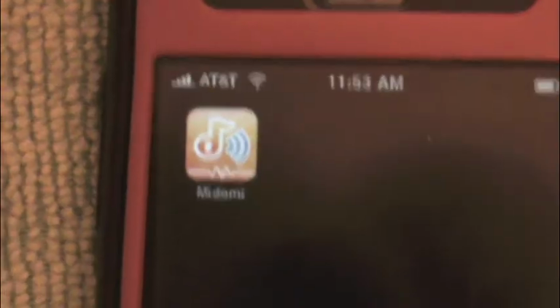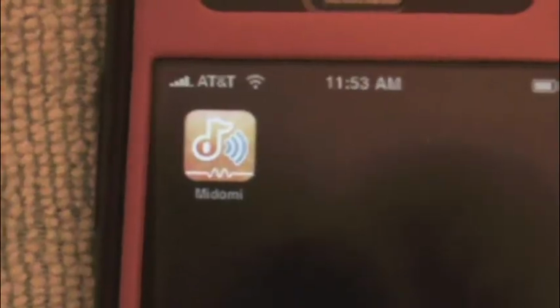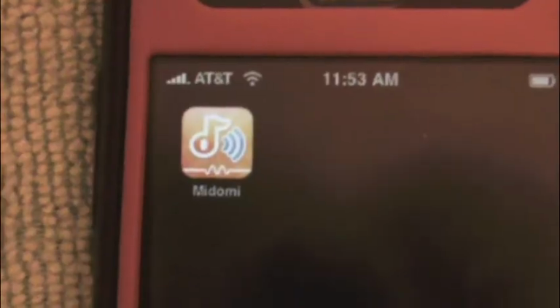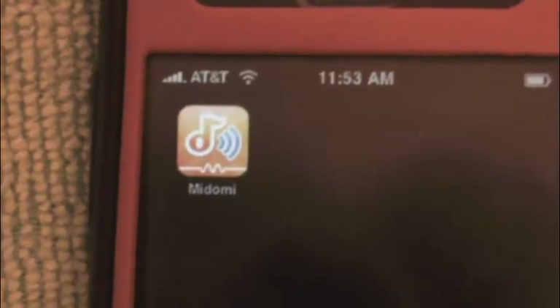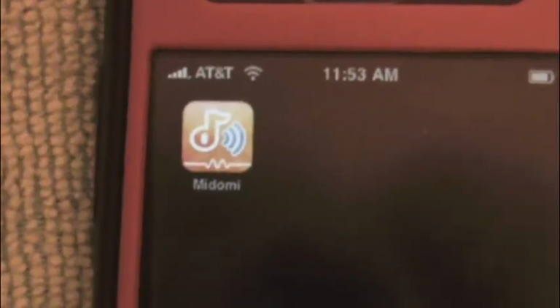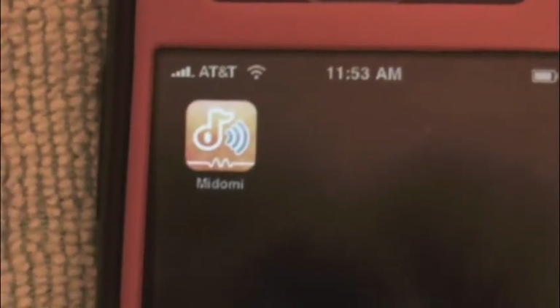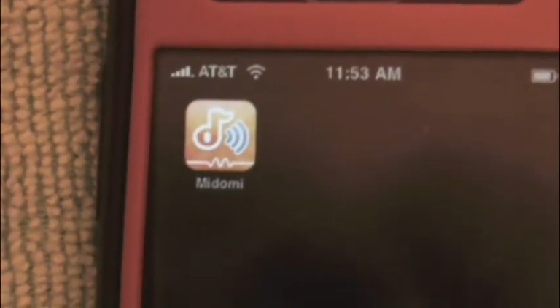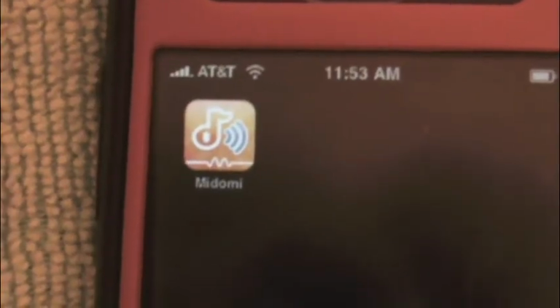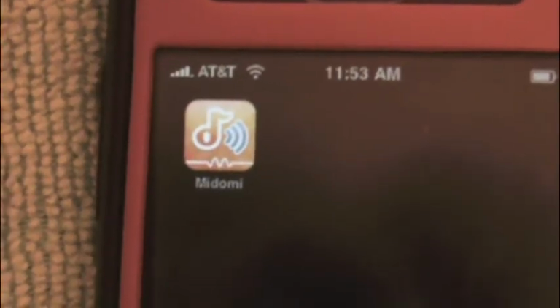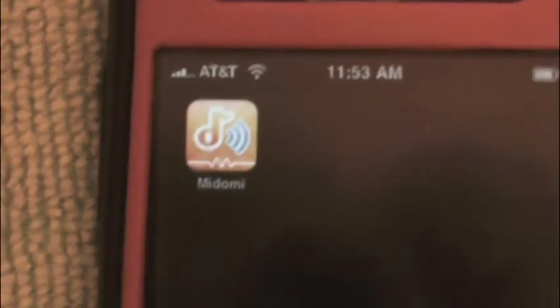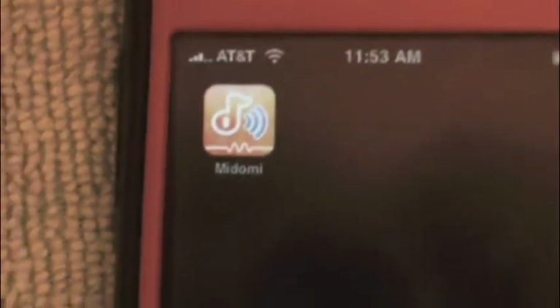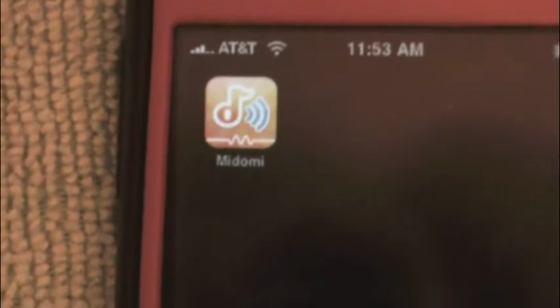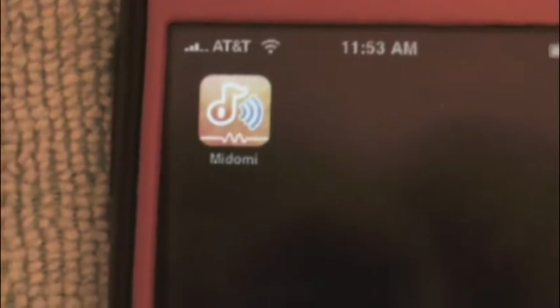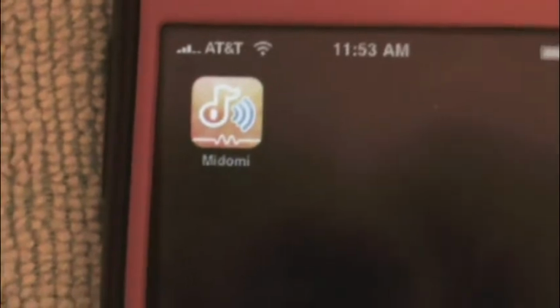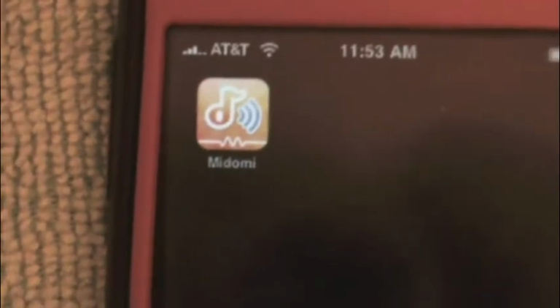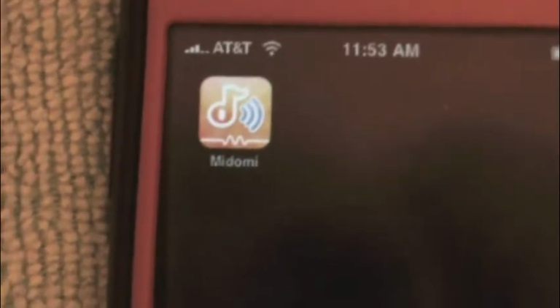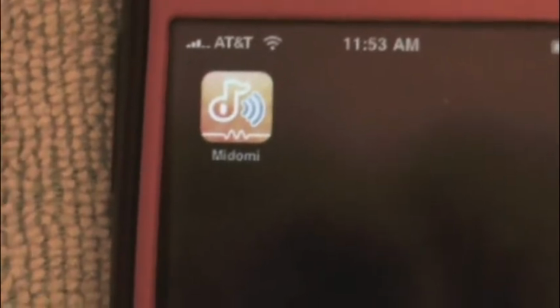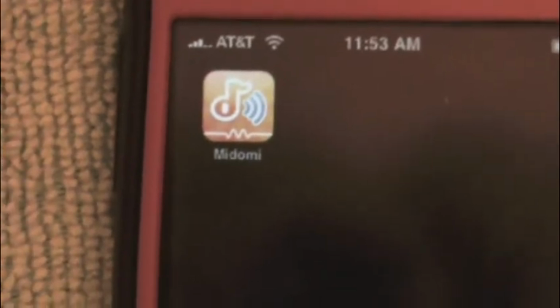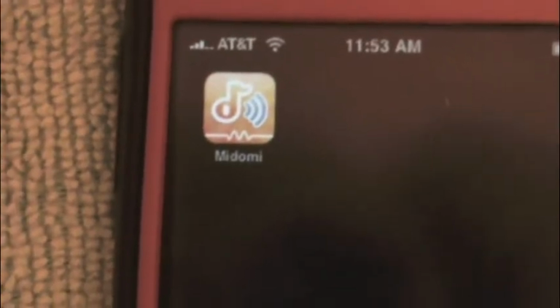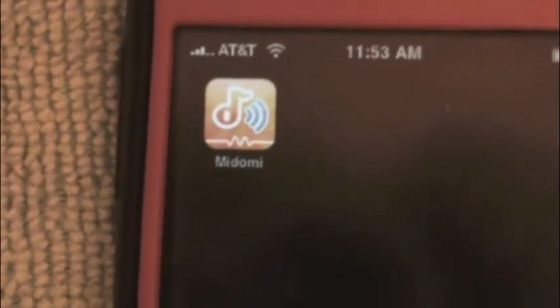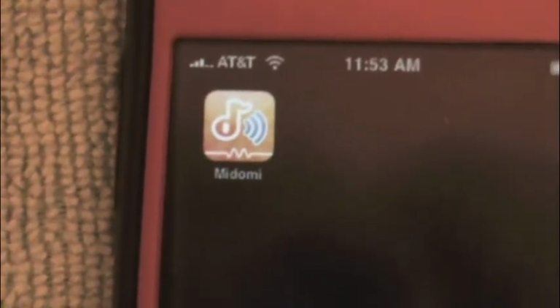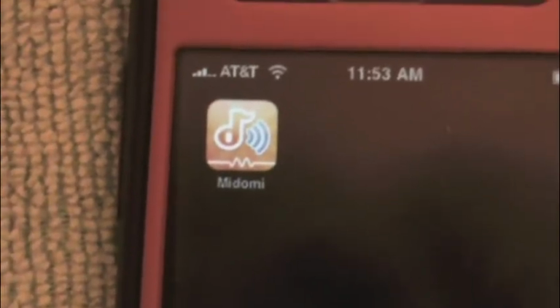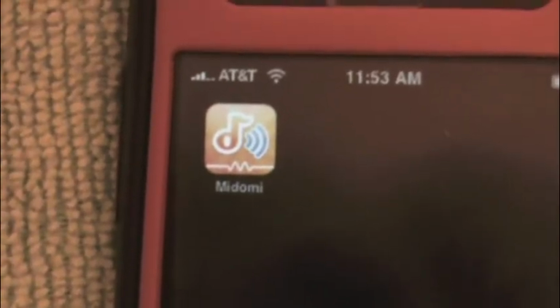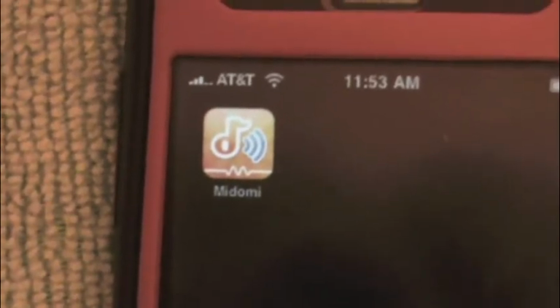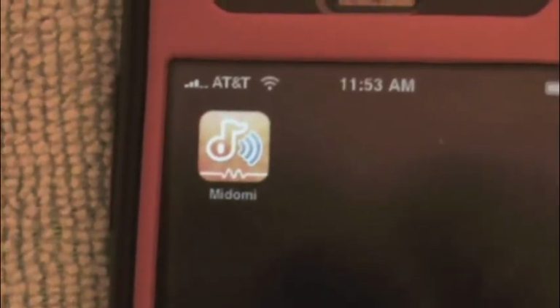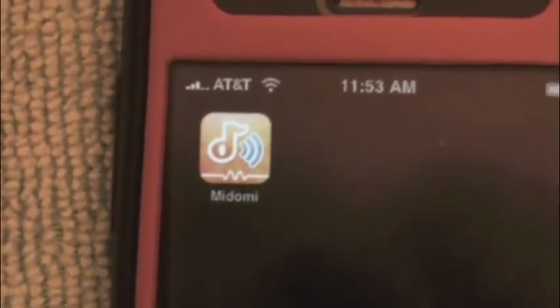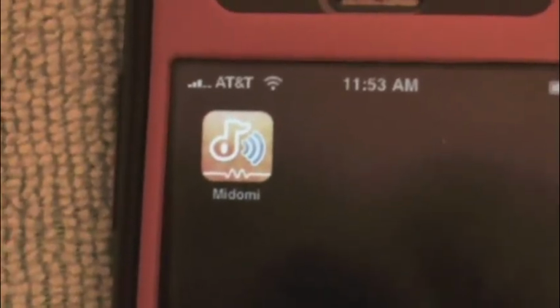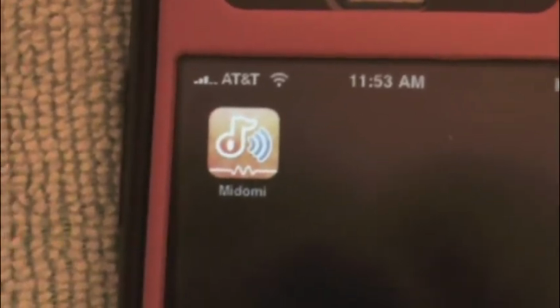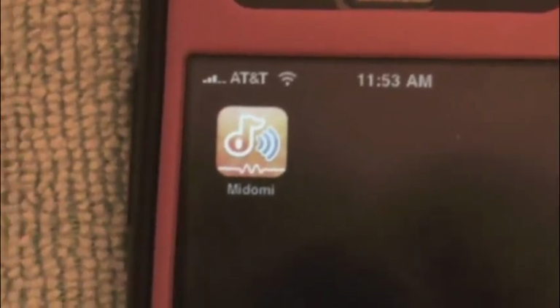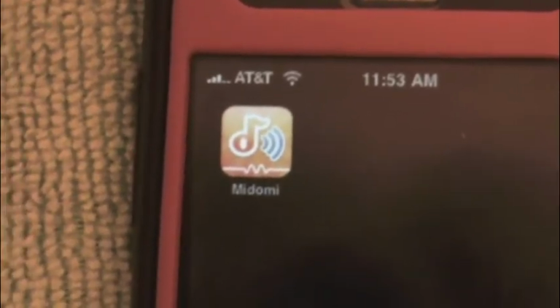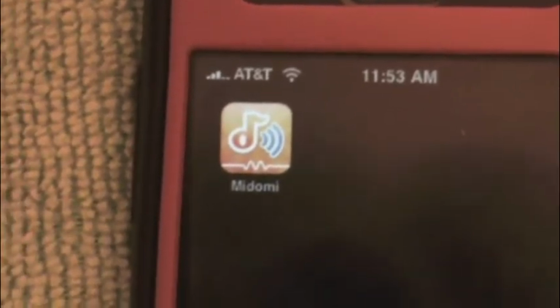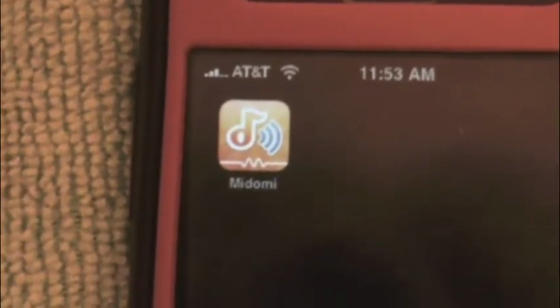Hey guys, Taylor here from GadgetKnowHow. Today I have another app review. Today's app will be Madami.